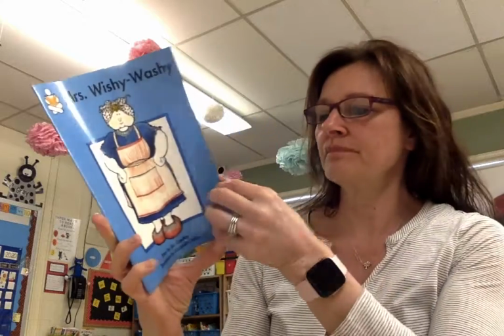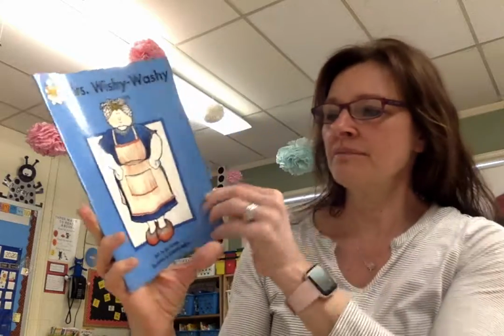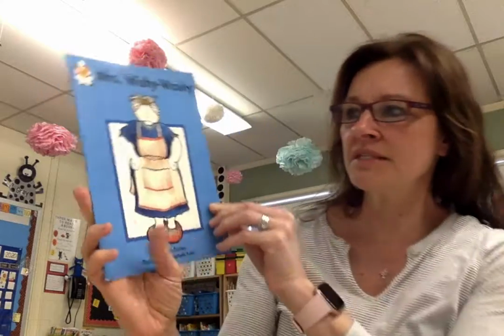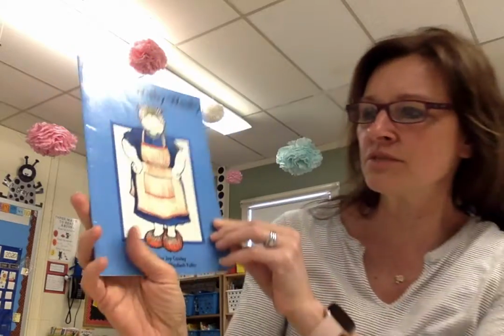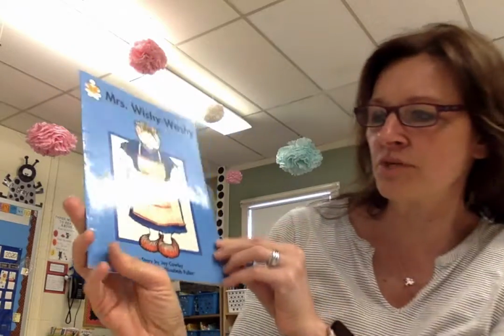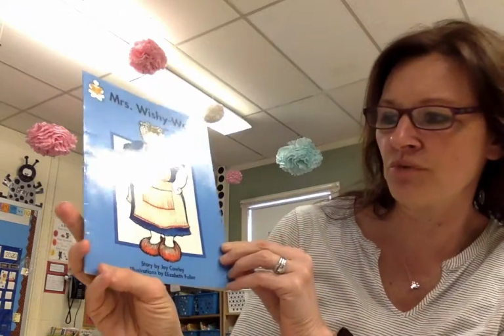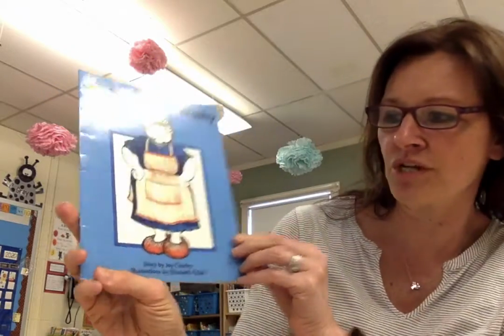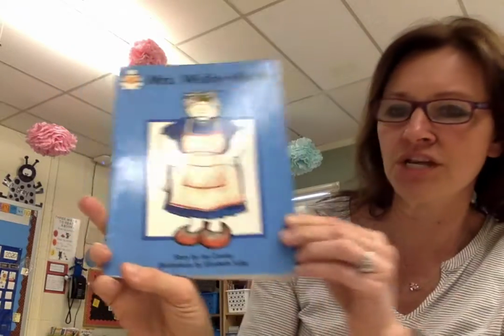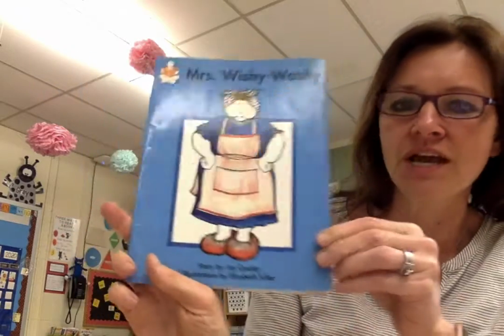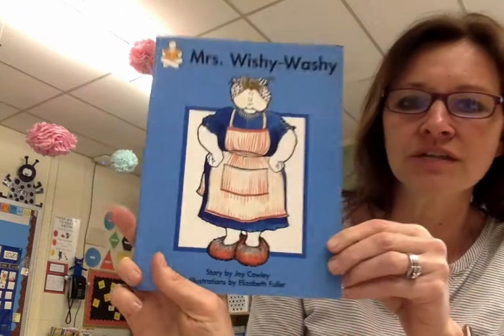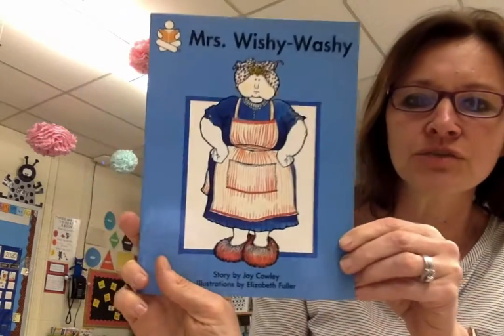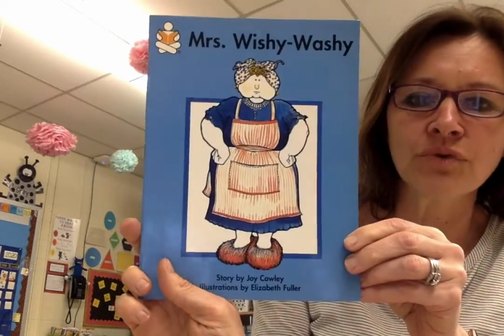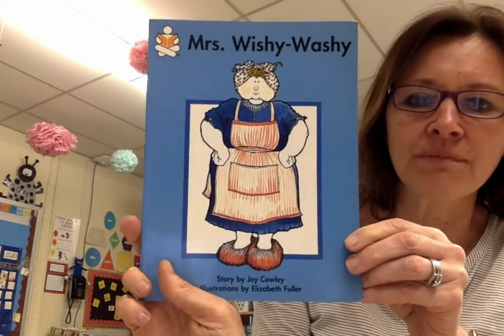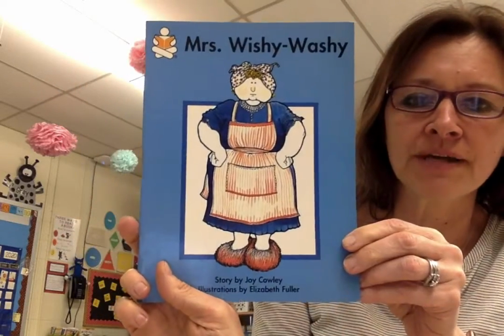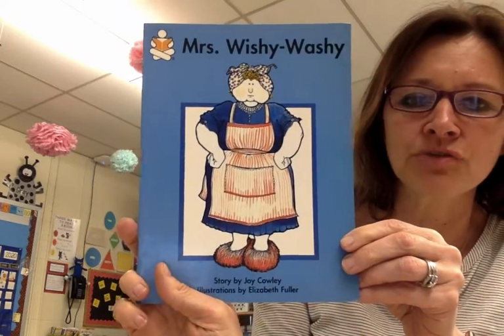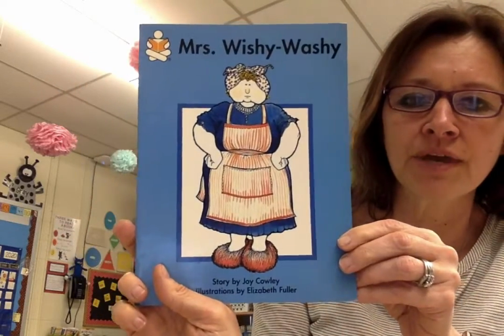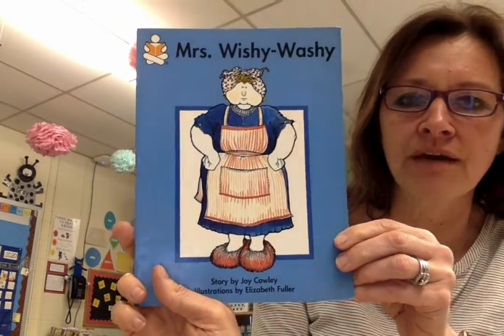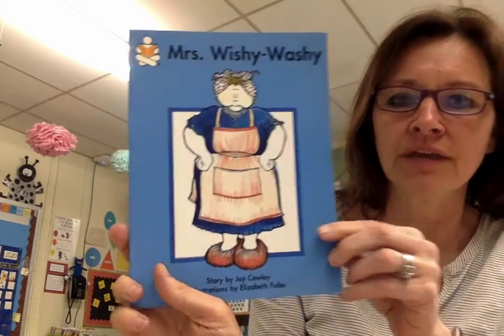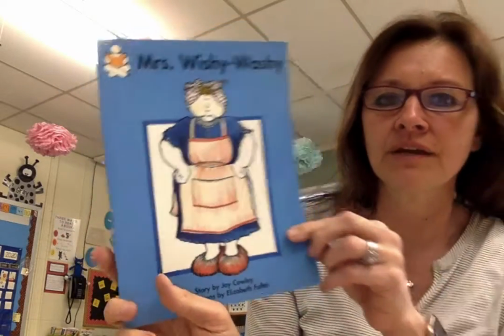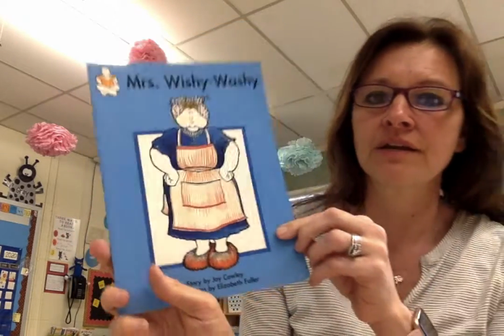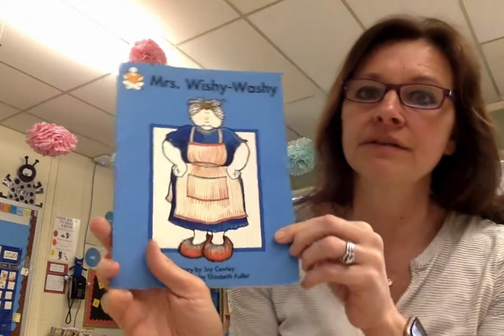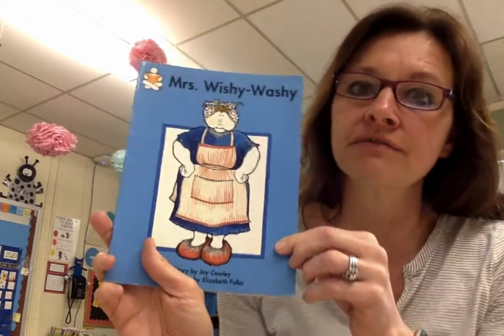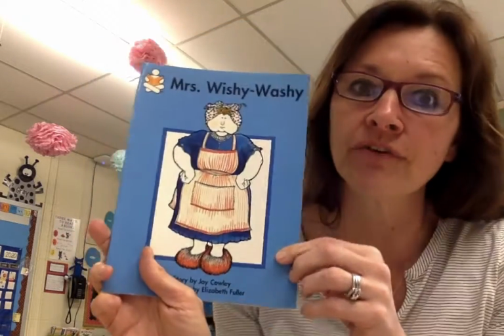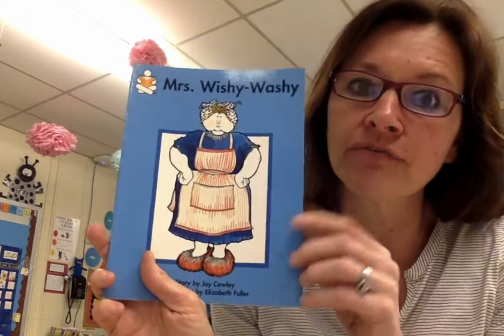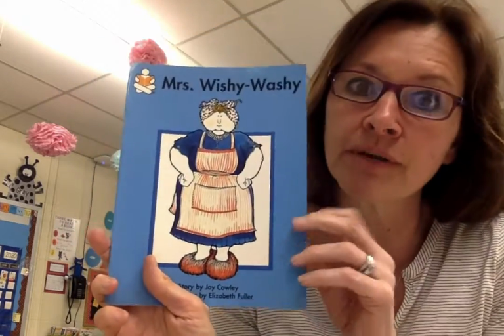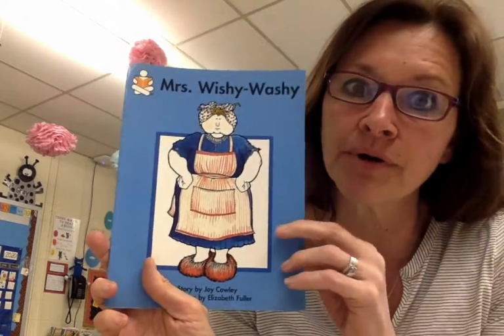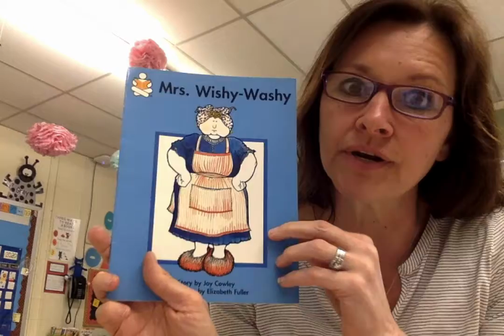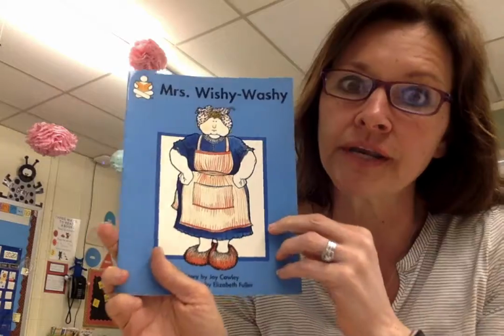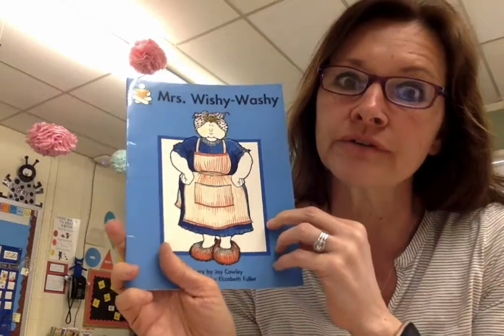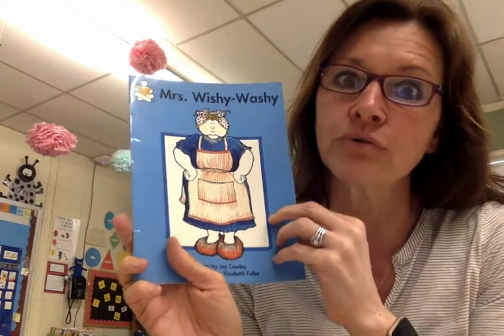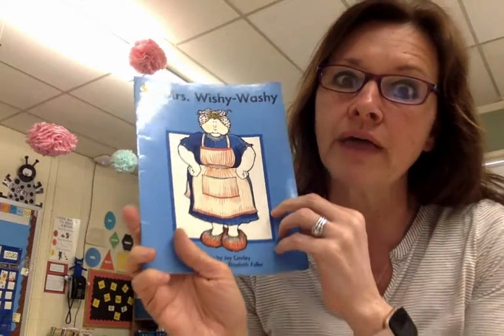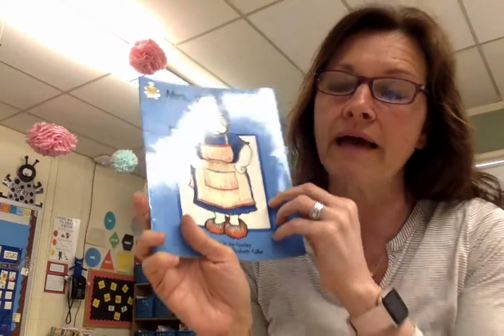Mrs. Wishy-washy. Story by Joy Cowley. There's a very funny part in here — don't laugh!